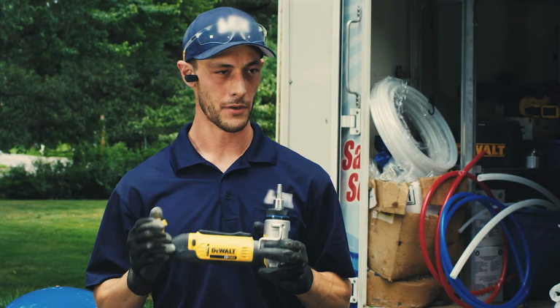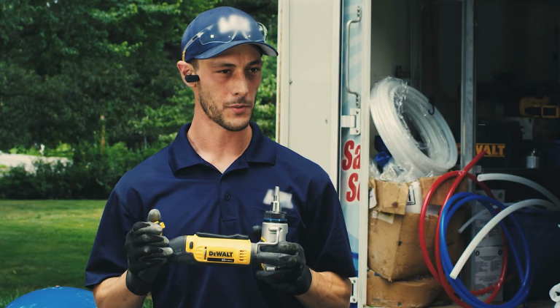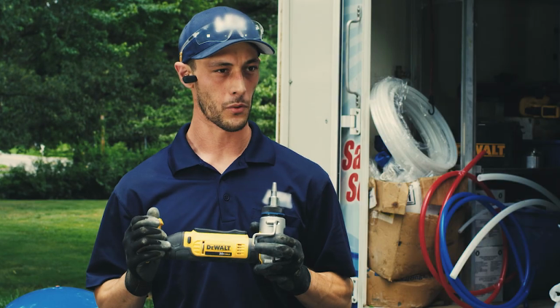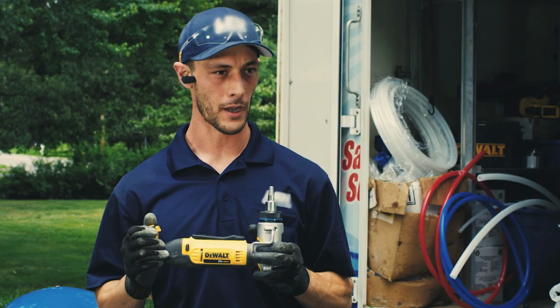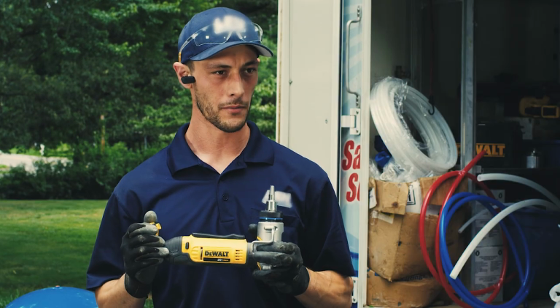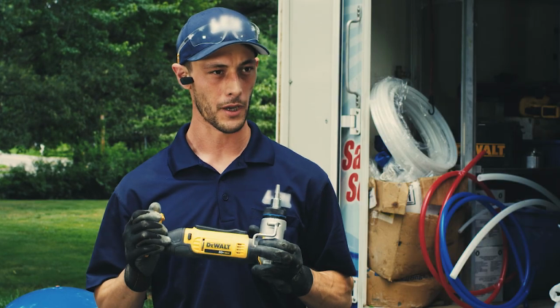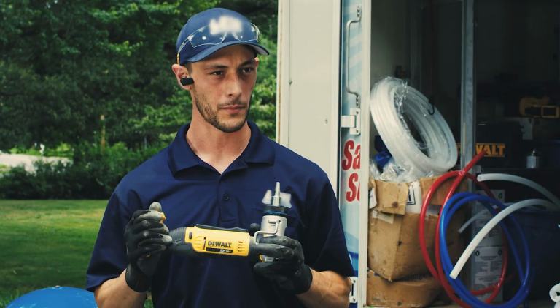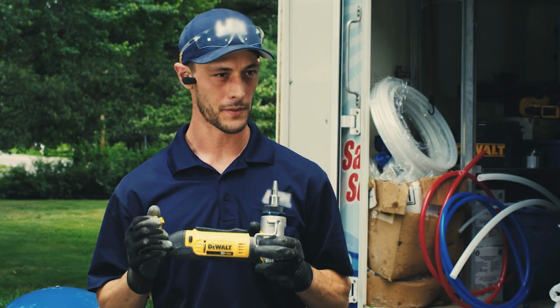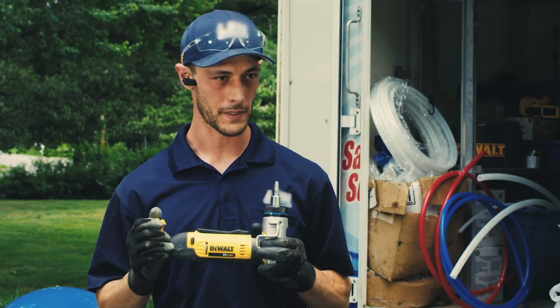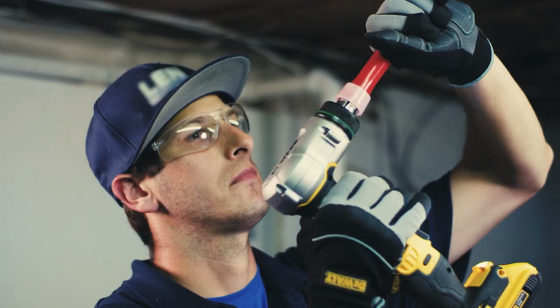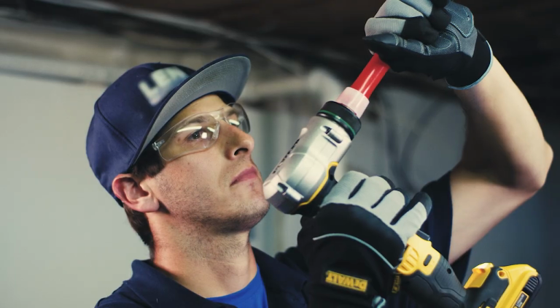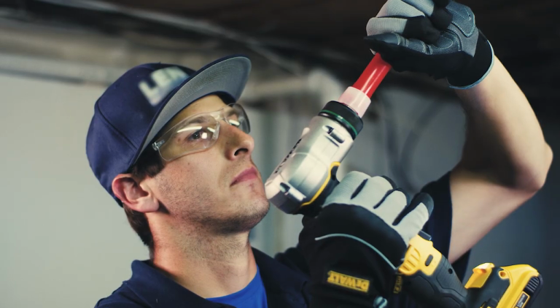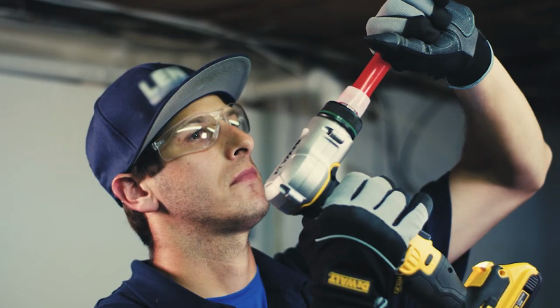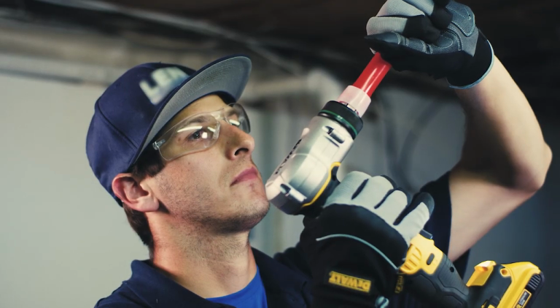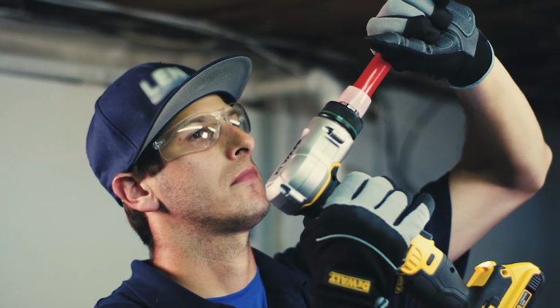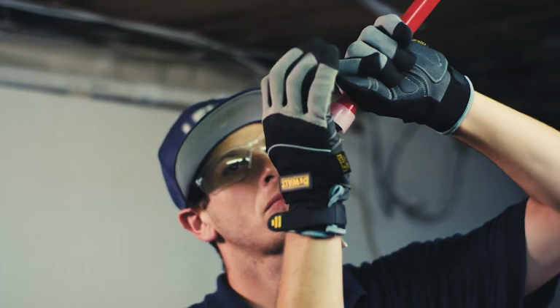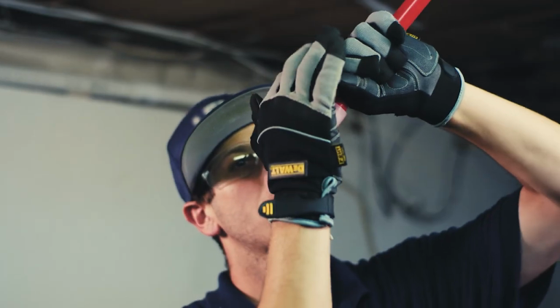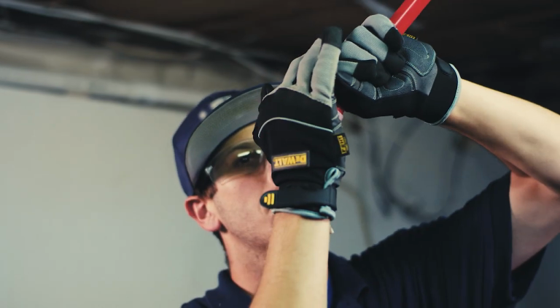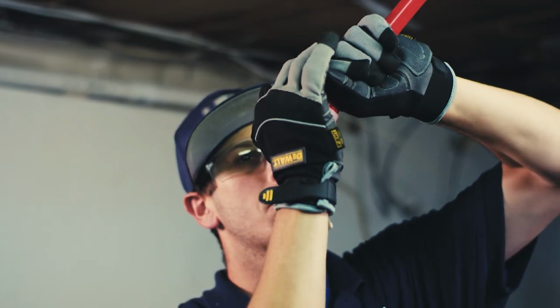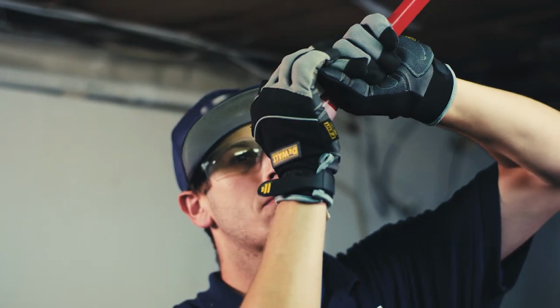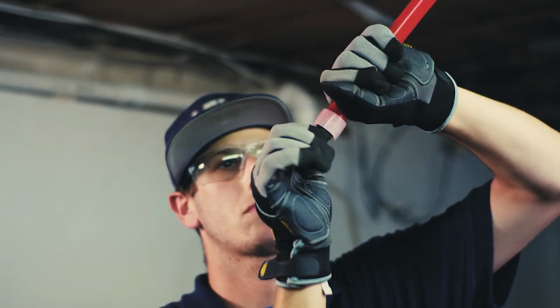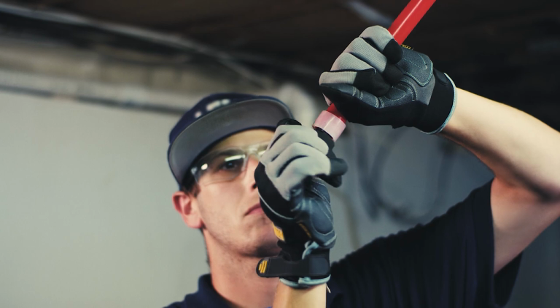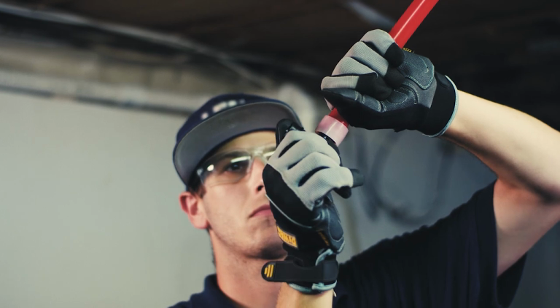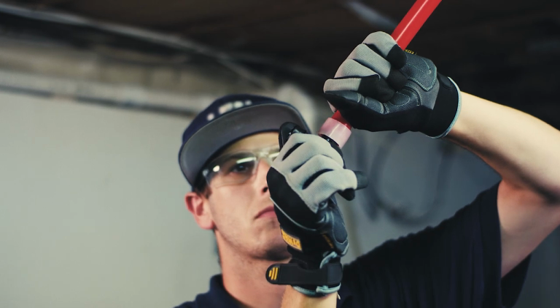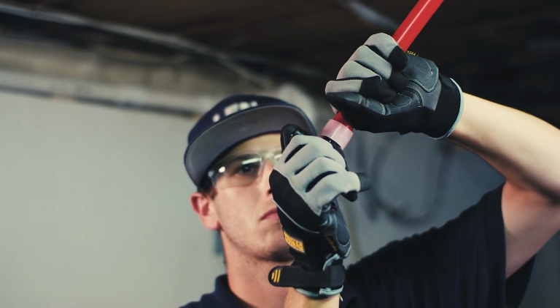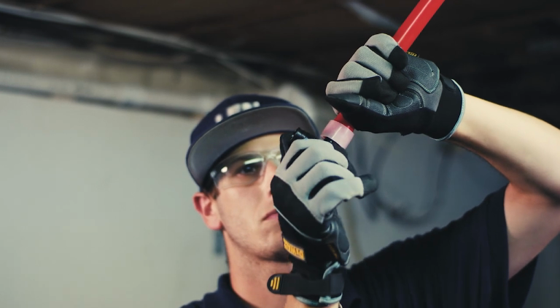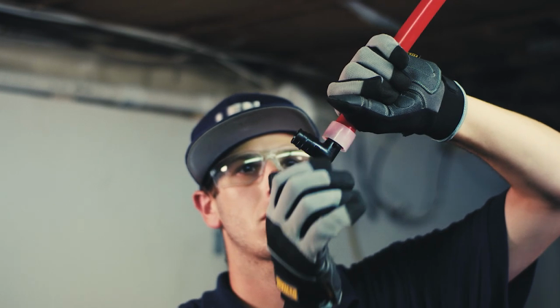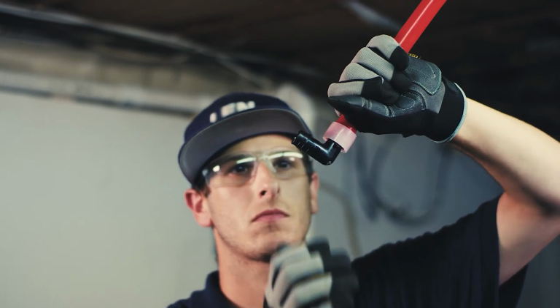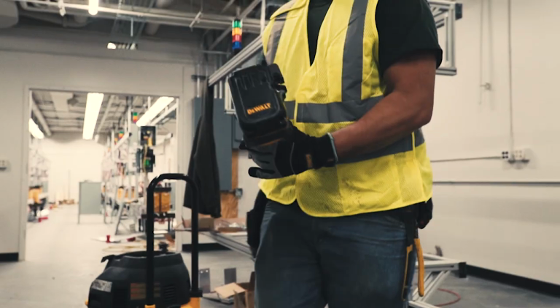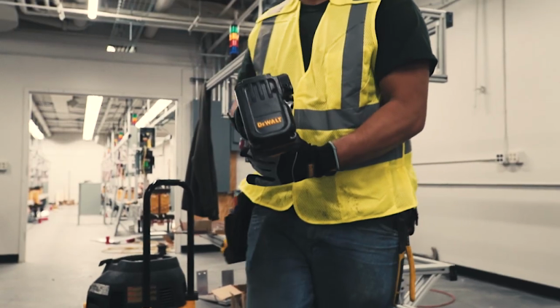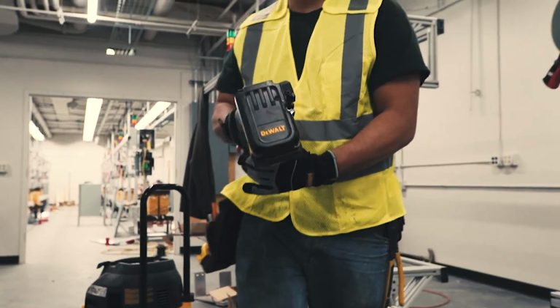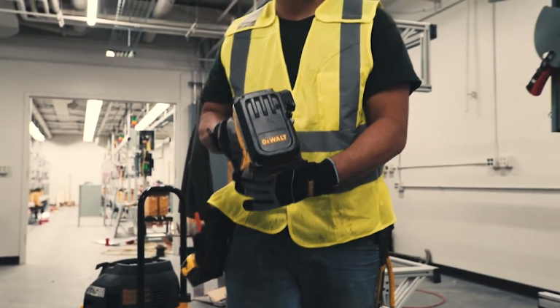I know it's built well, built to the standards that I need it for in my everyday work and in my trade.